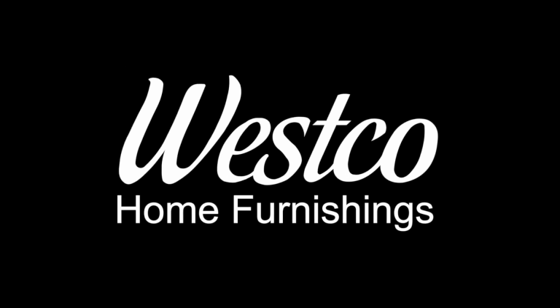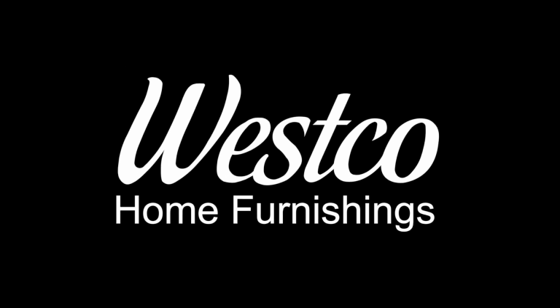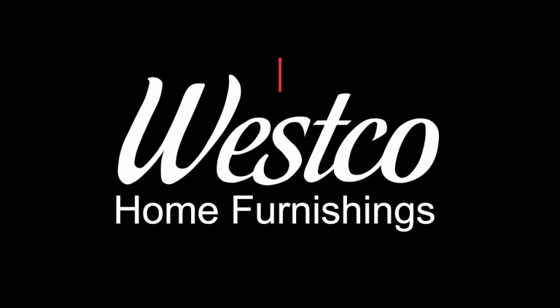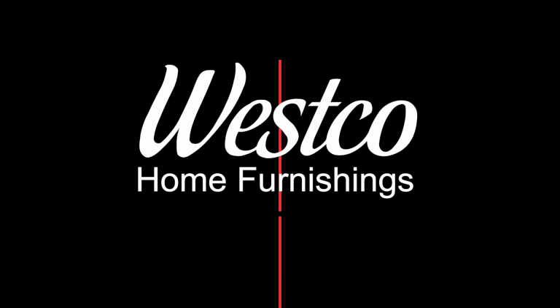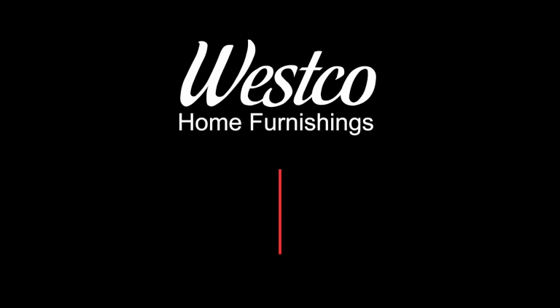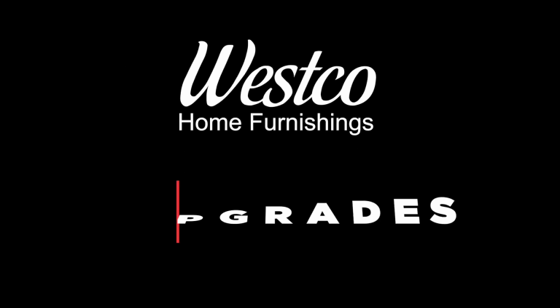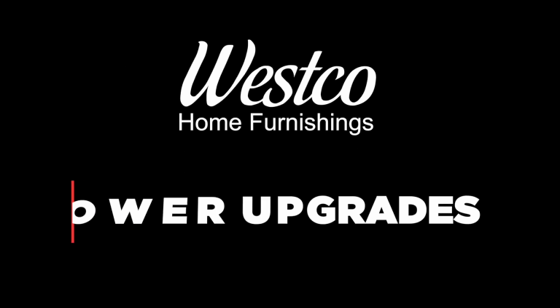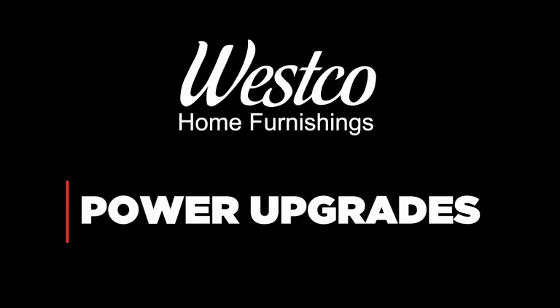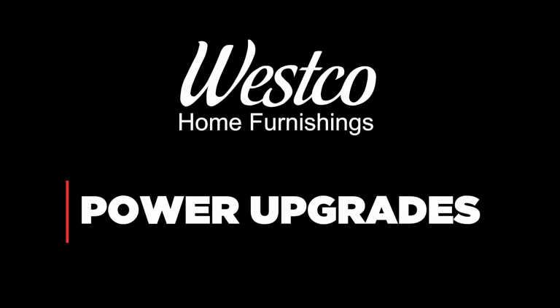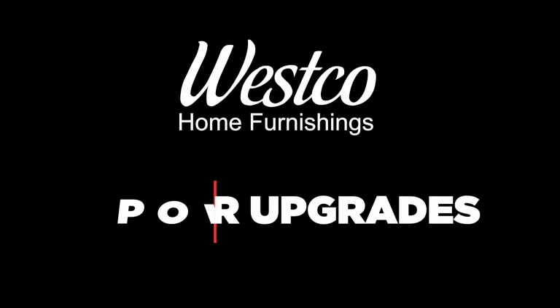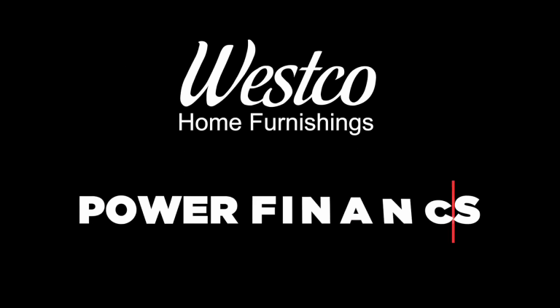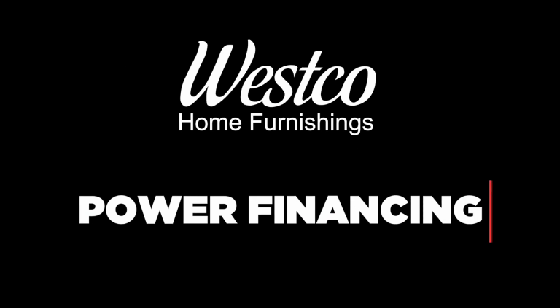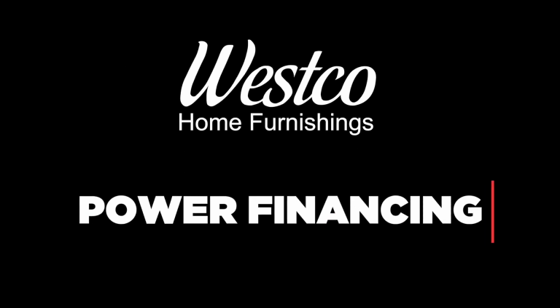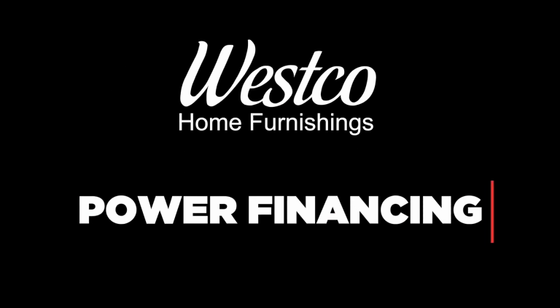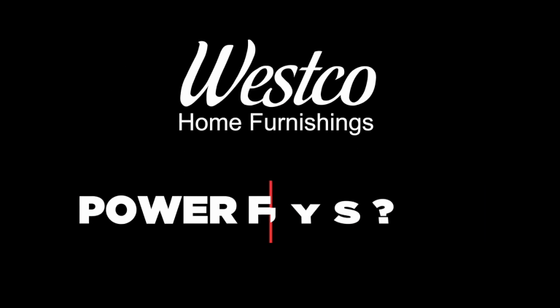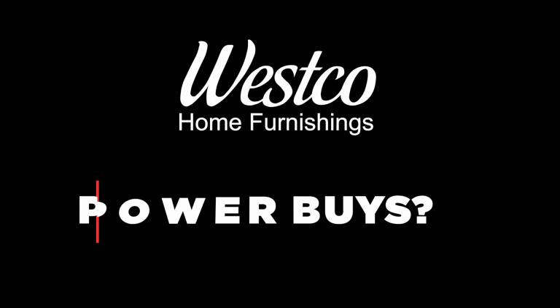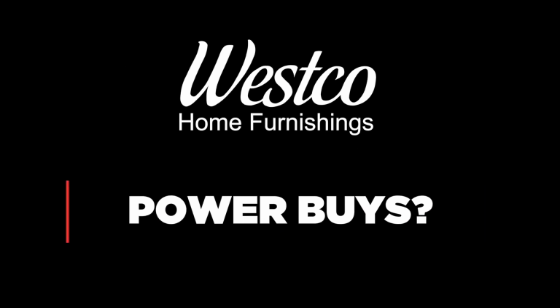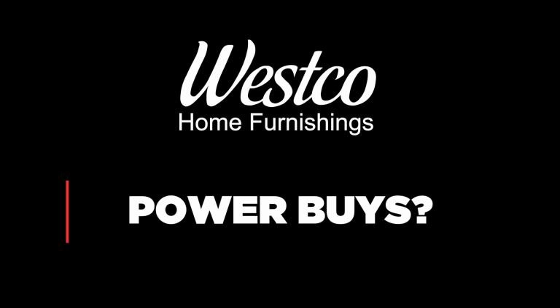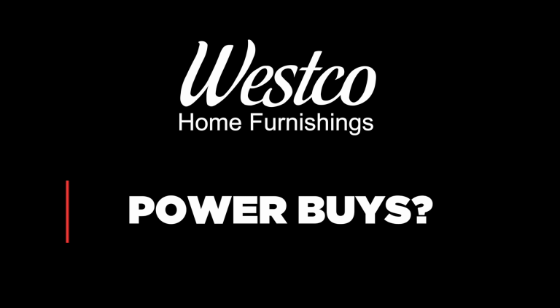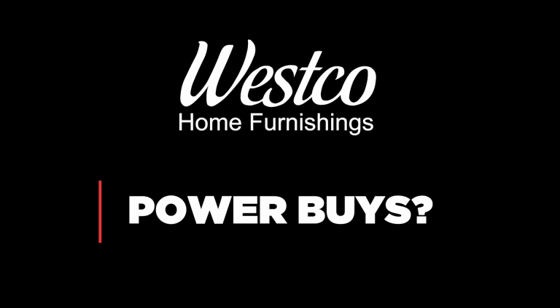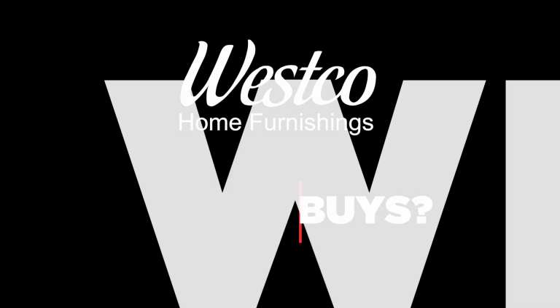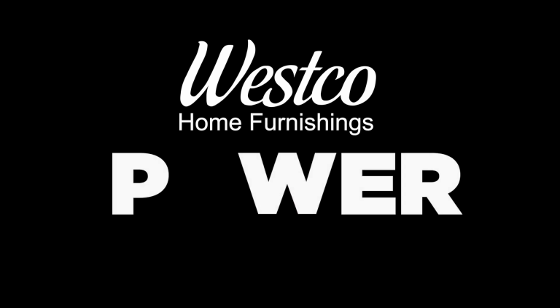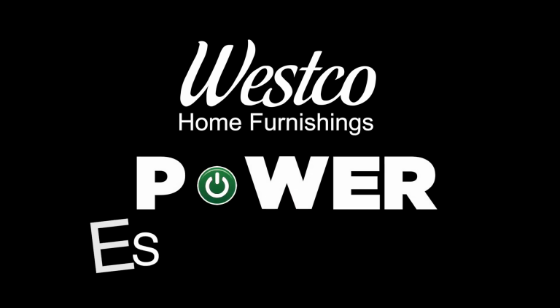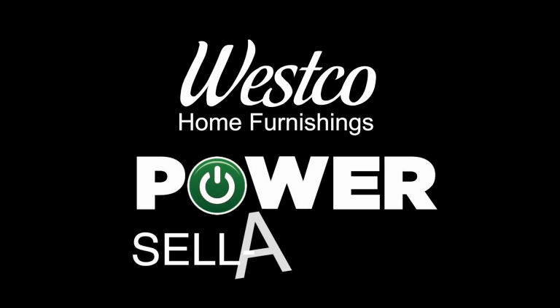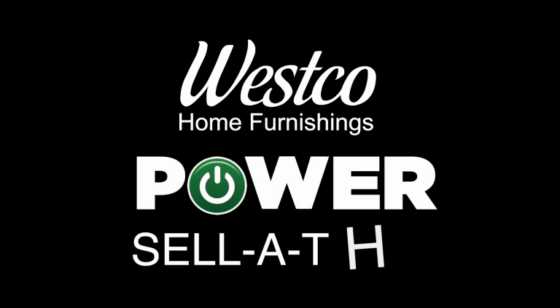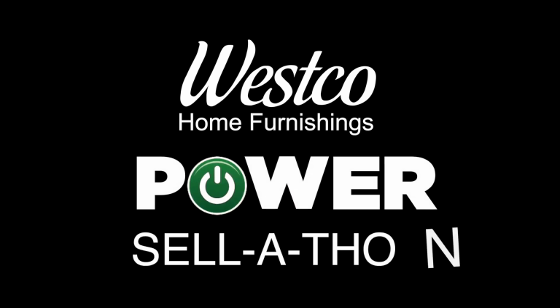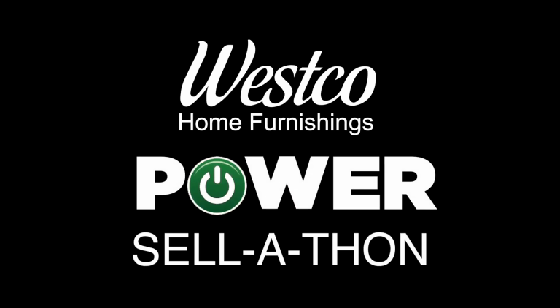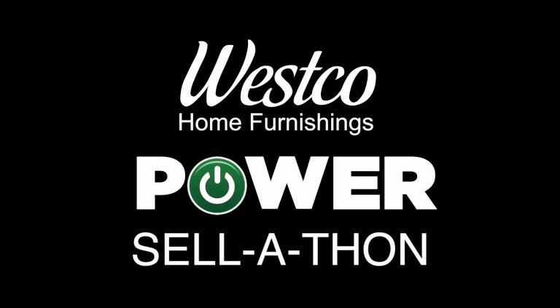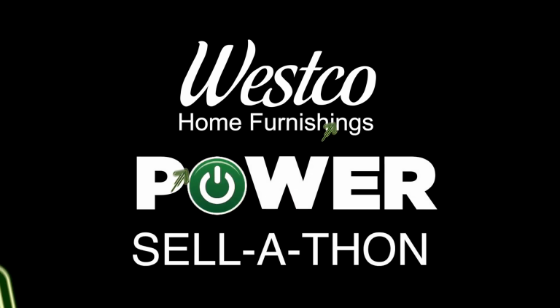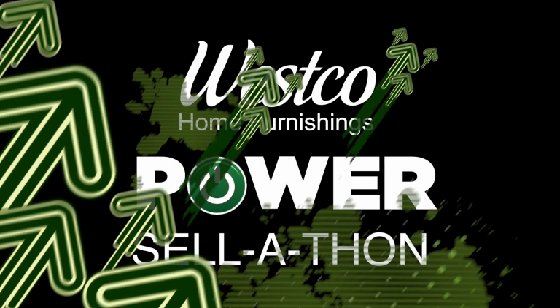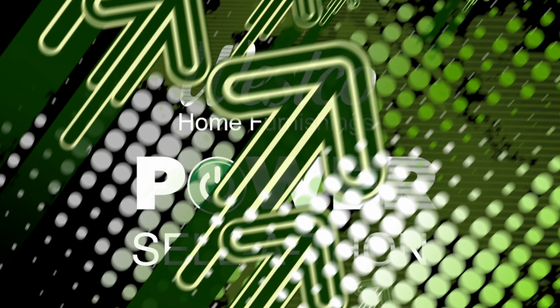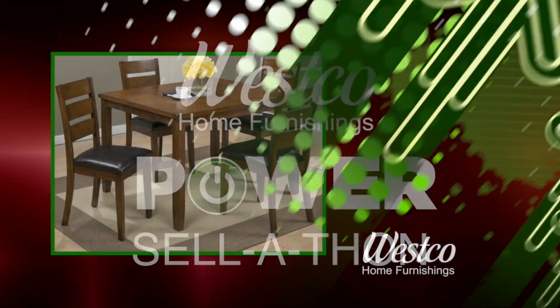What do you get when you combine power upgrades, power financing, and power buys? Wesco Home Furnishings calls it a power sell-a-thon.